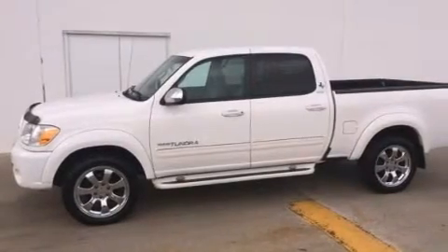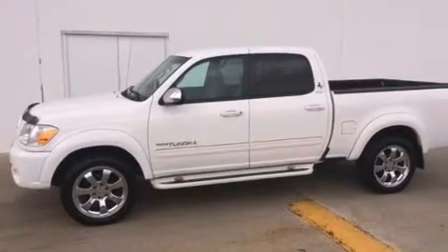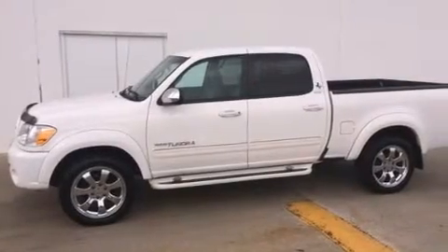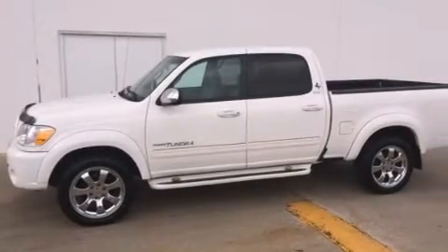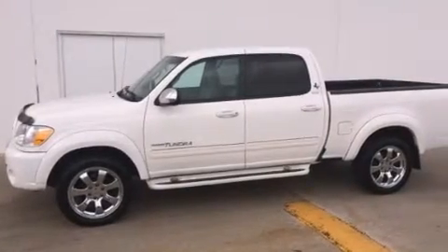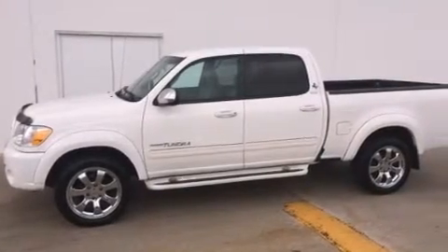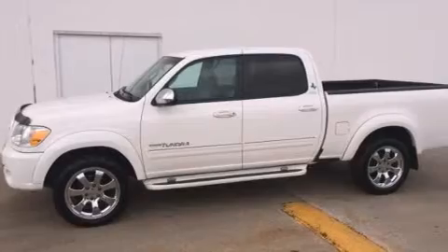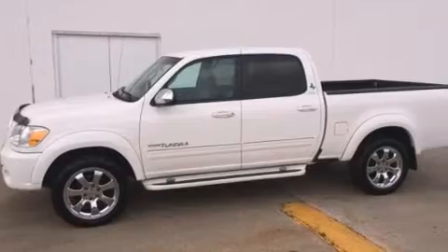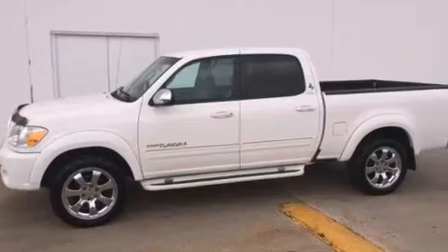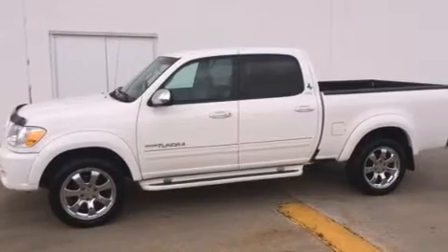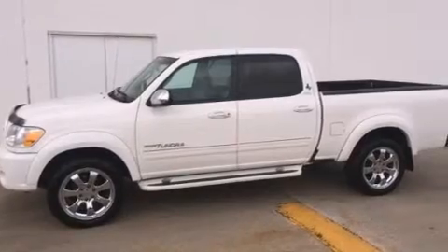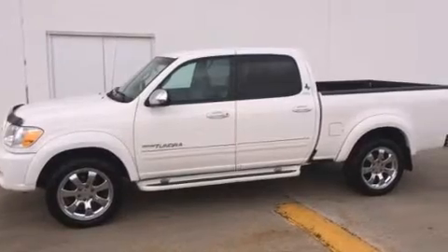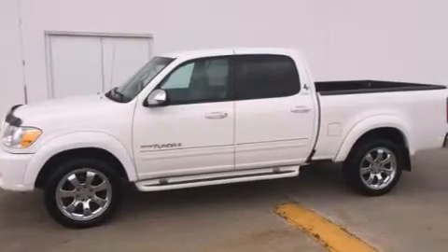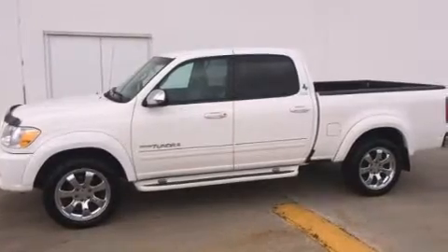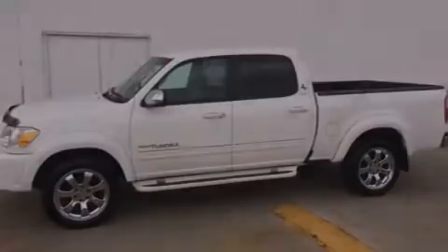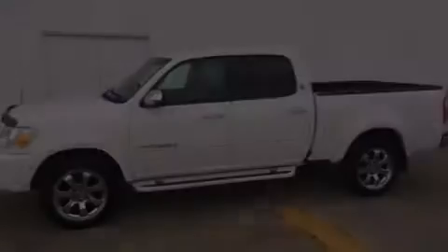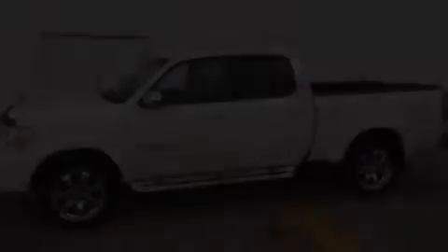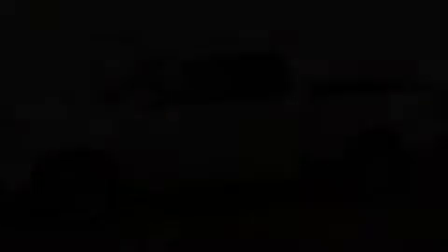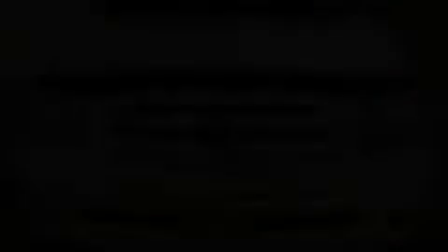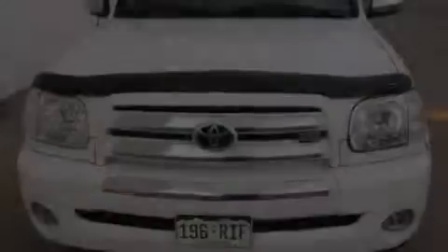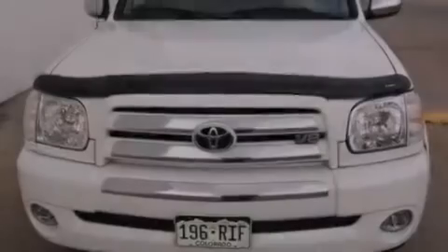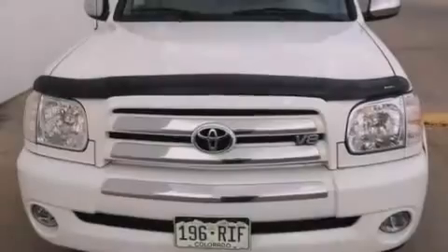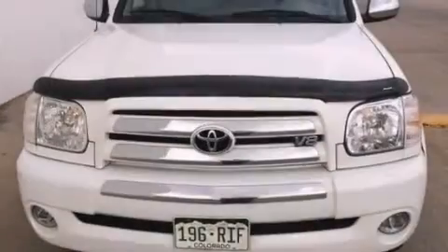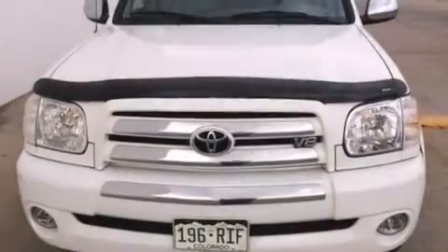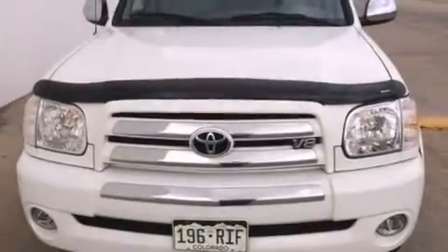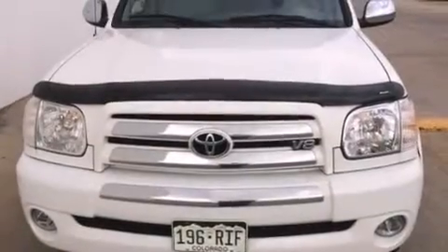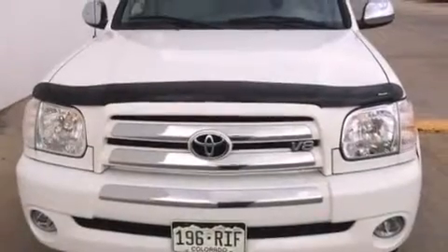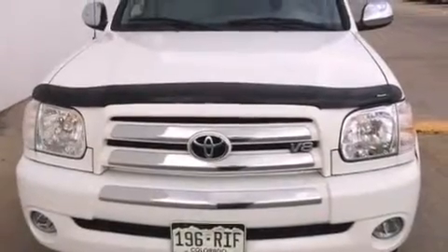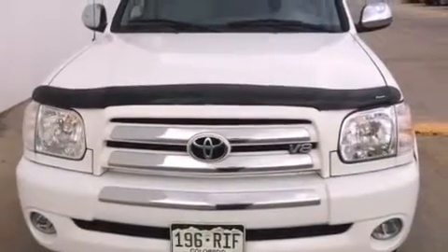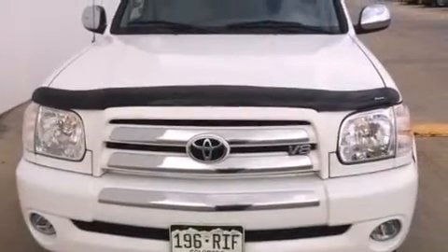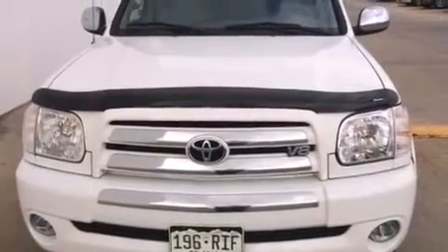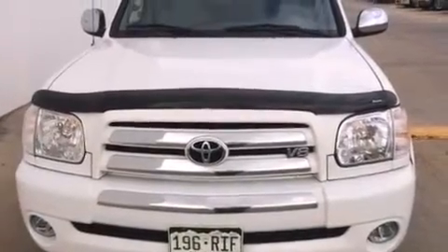A sliding rear window, an anti-lock braking system, privacy glass, and an auxiliary power outlet.